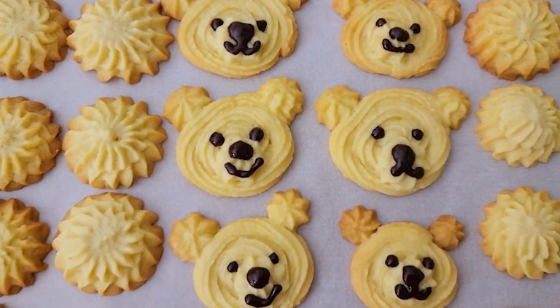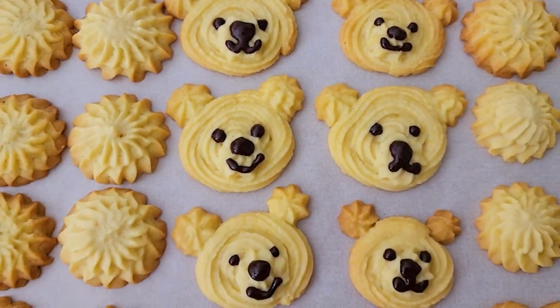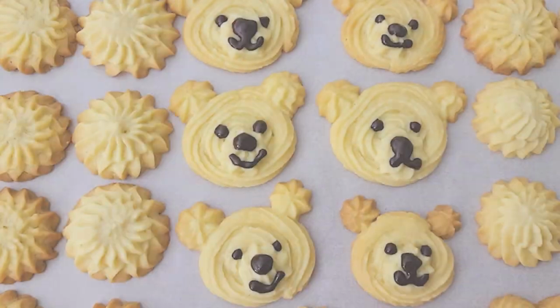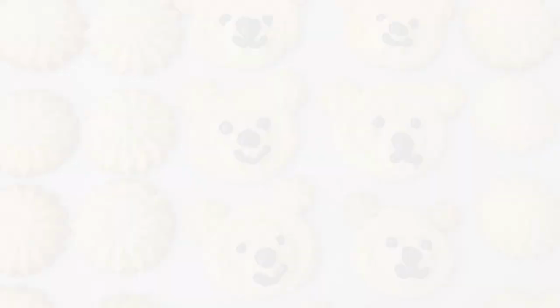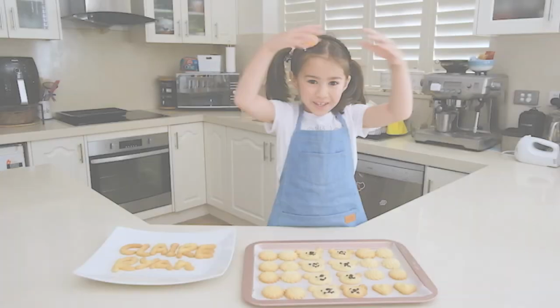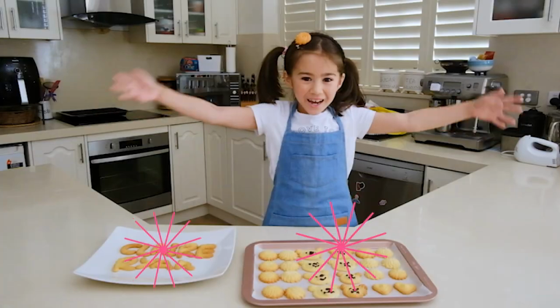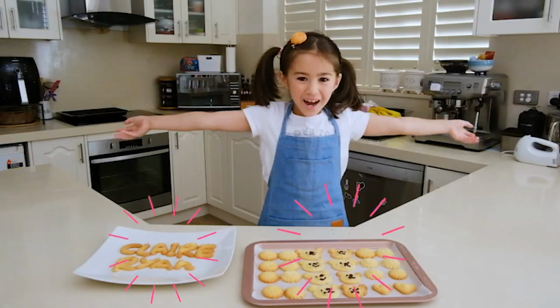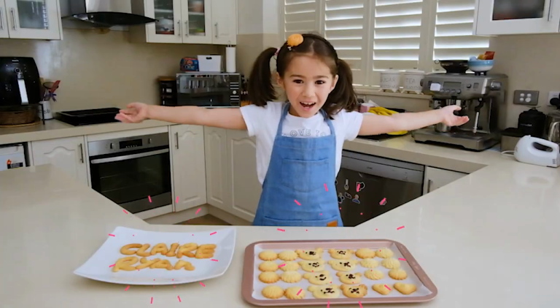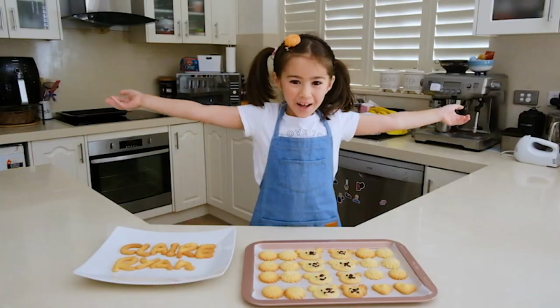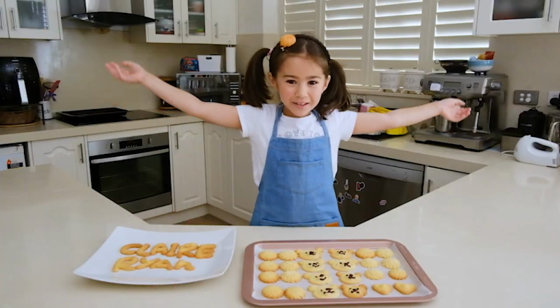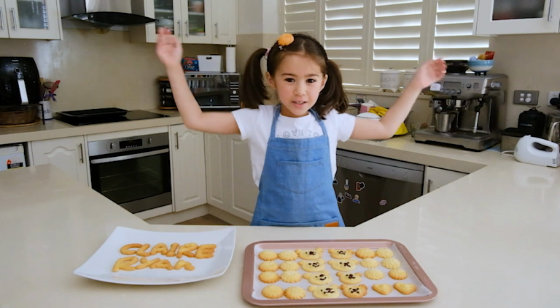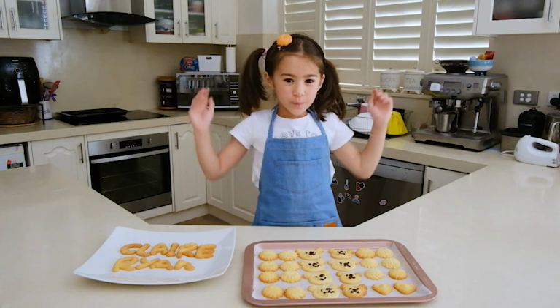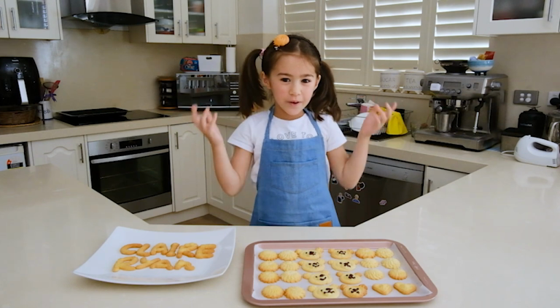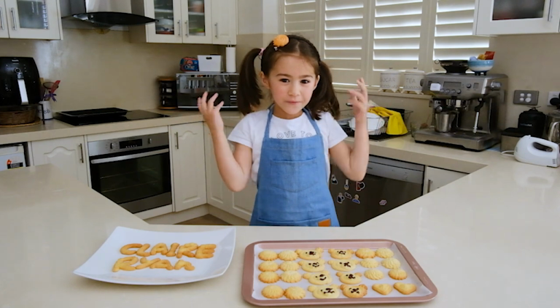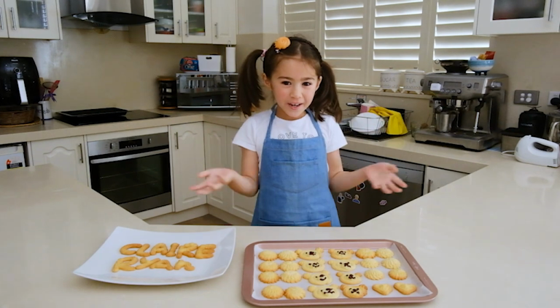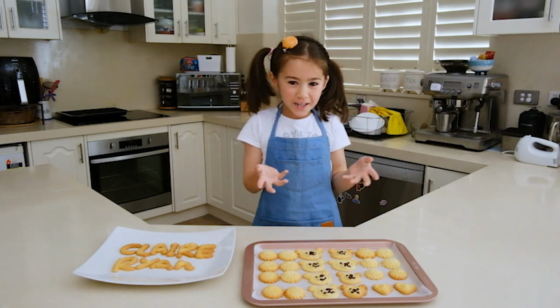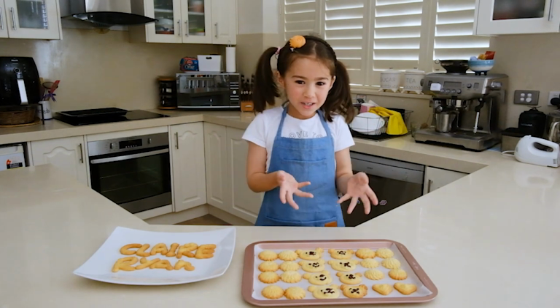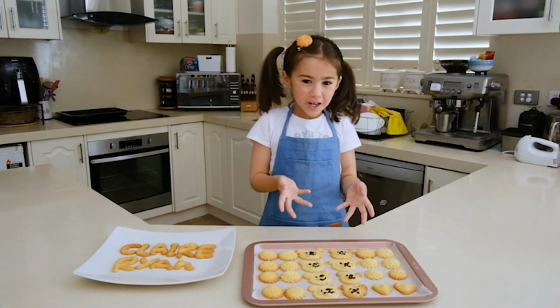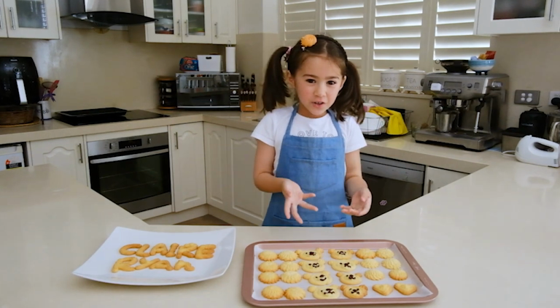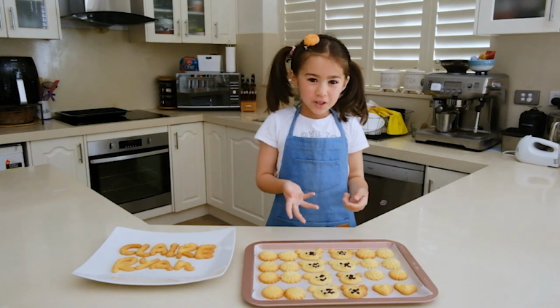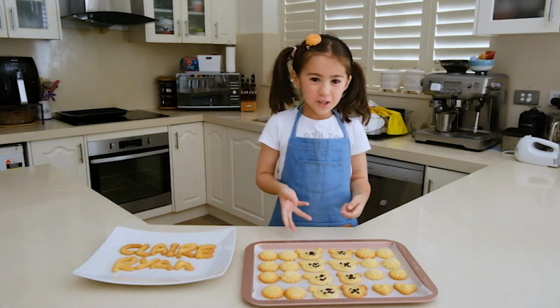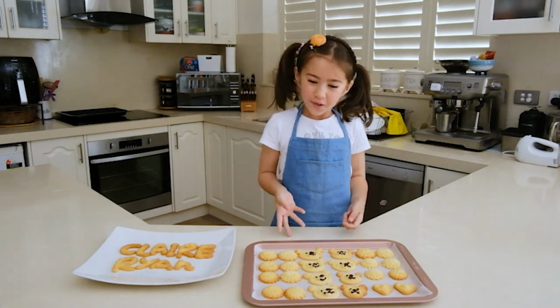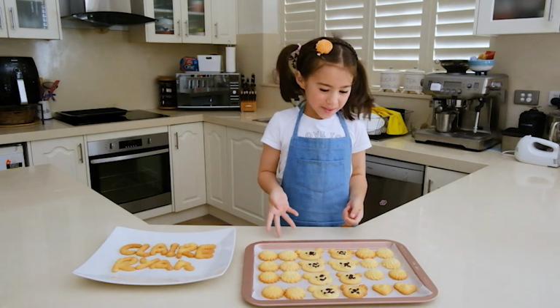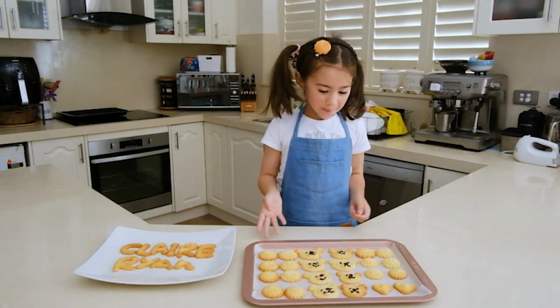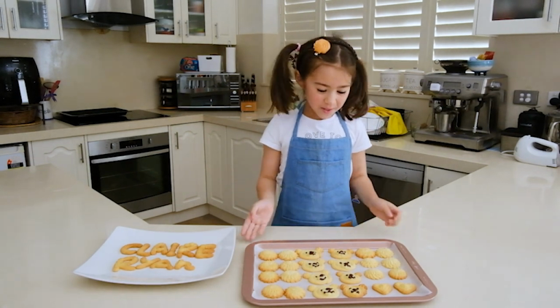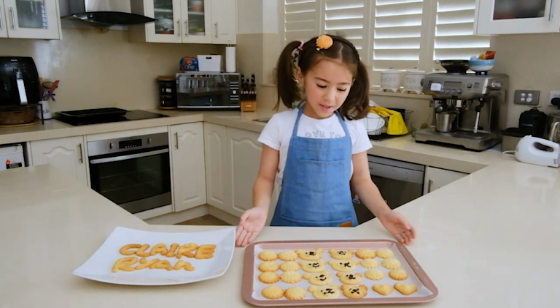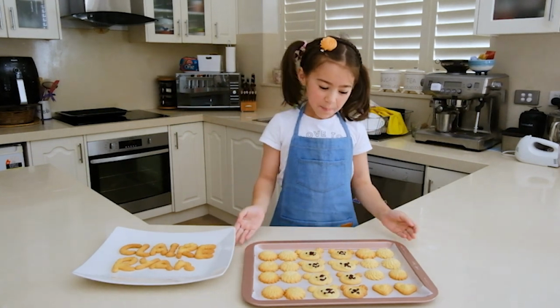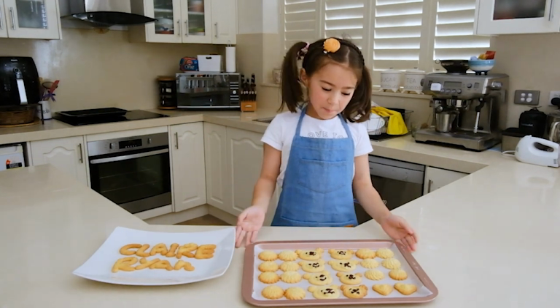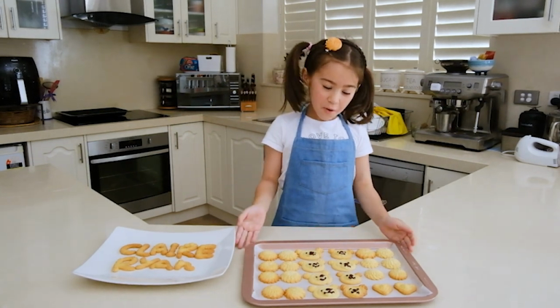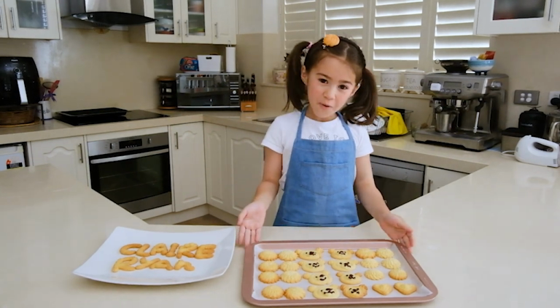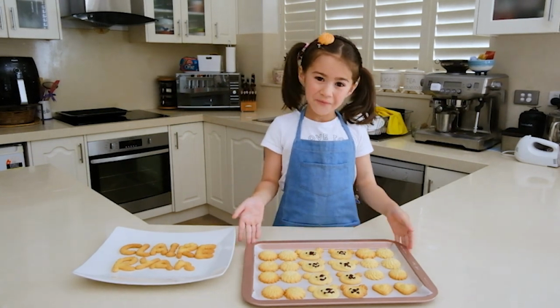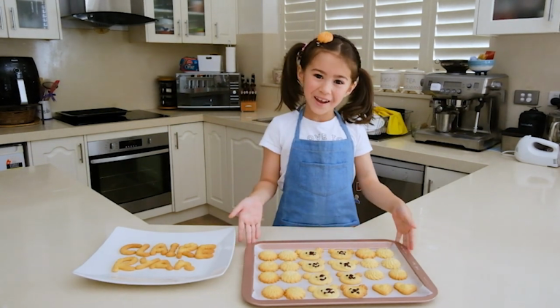Ta-da! We're finished. Just look at them. They're perfect.